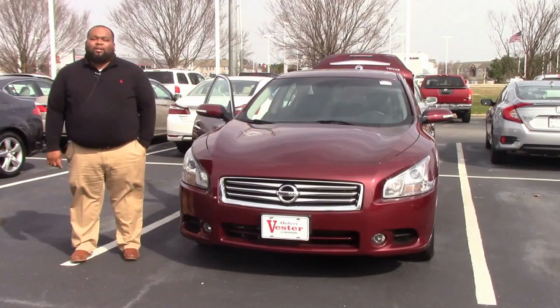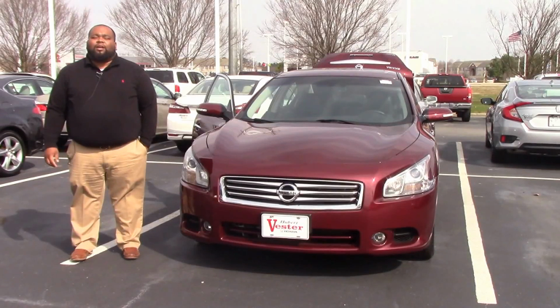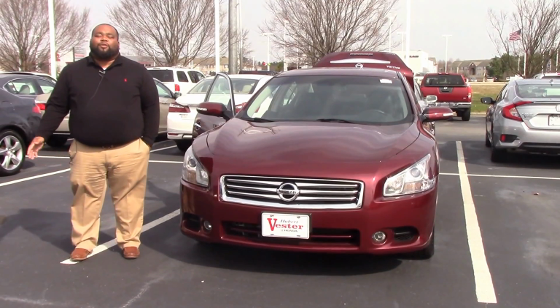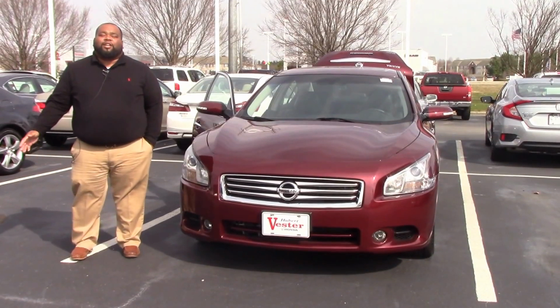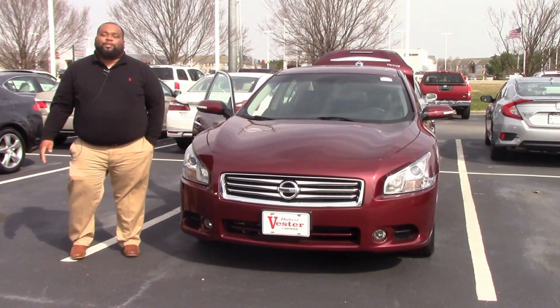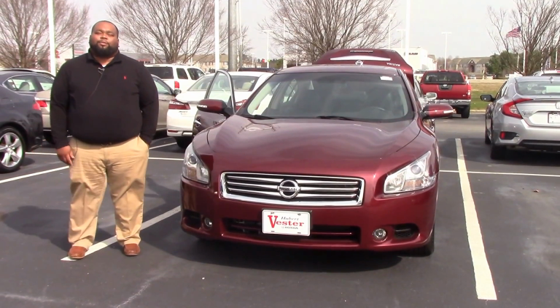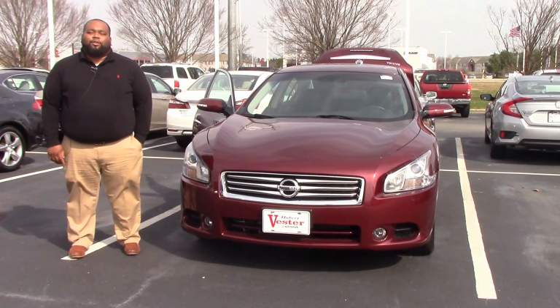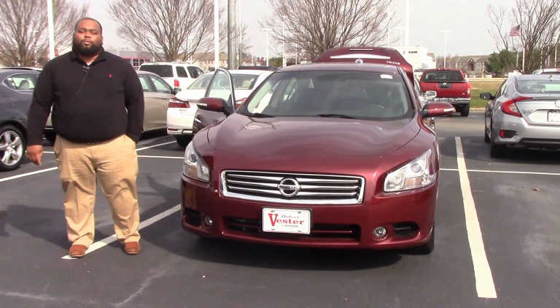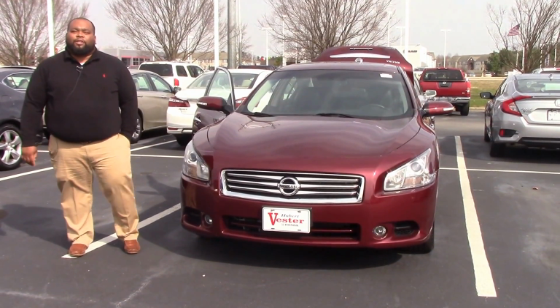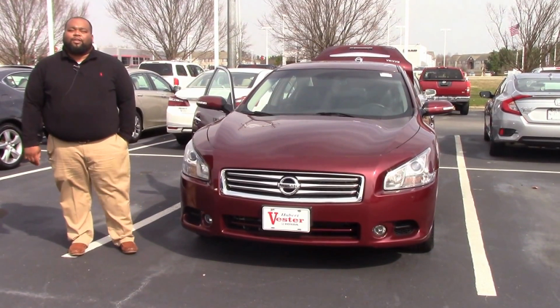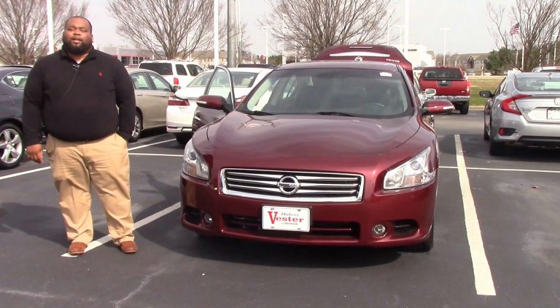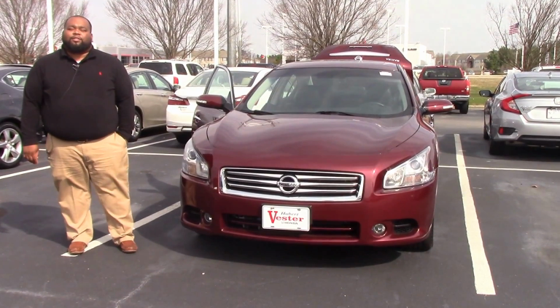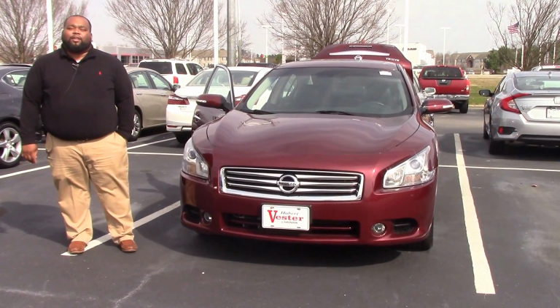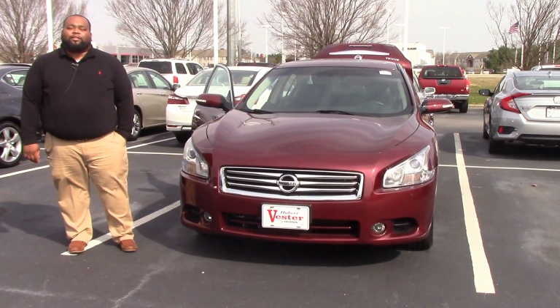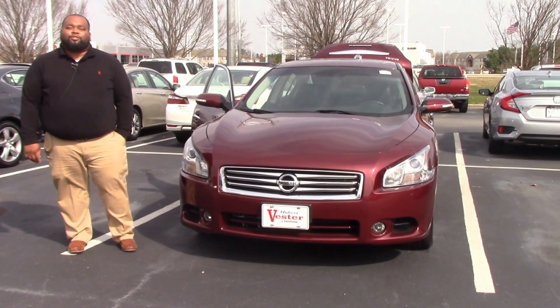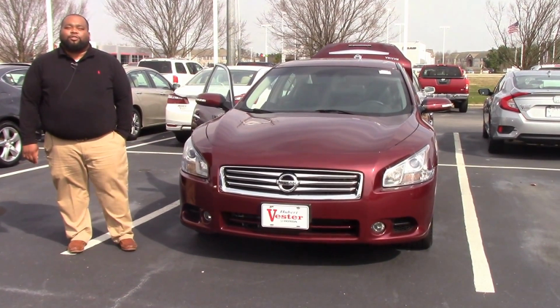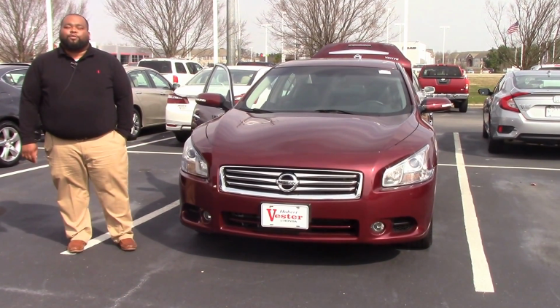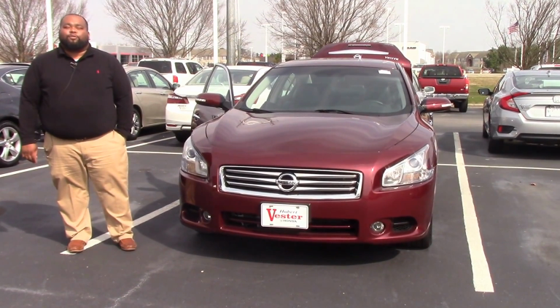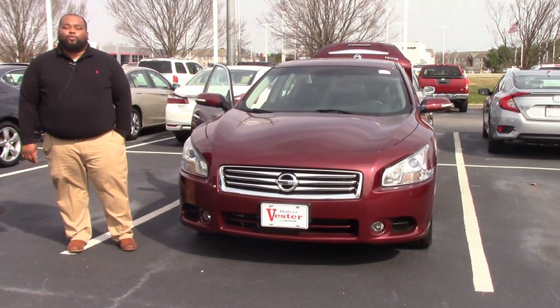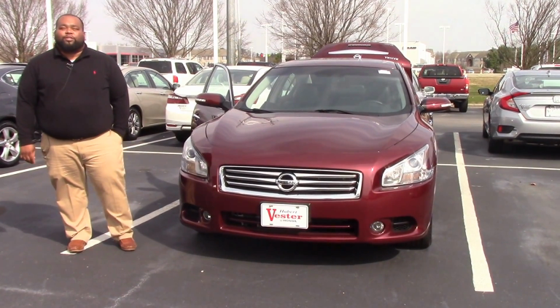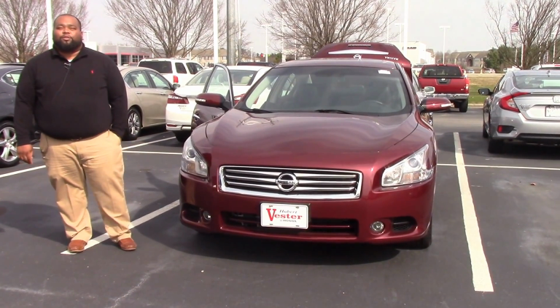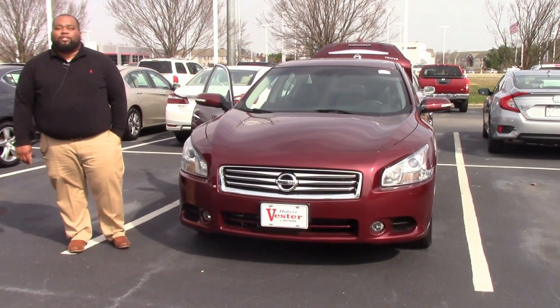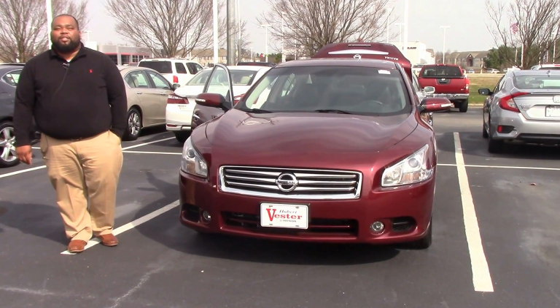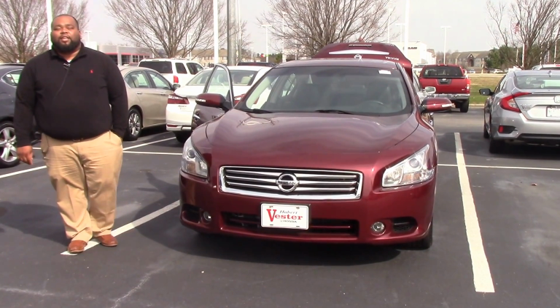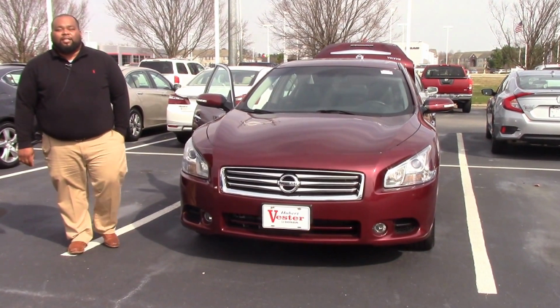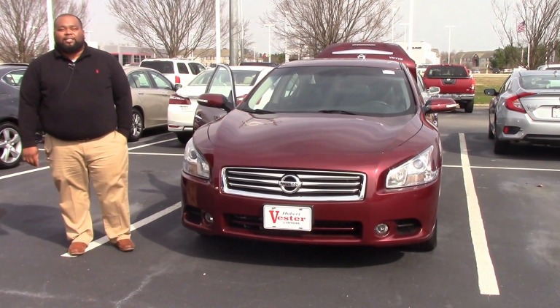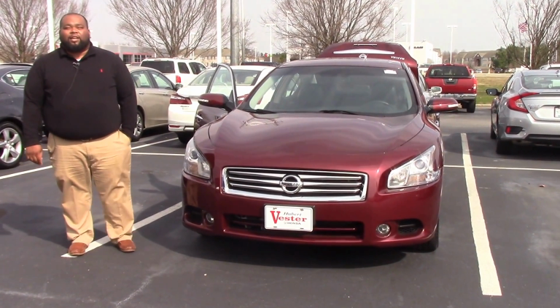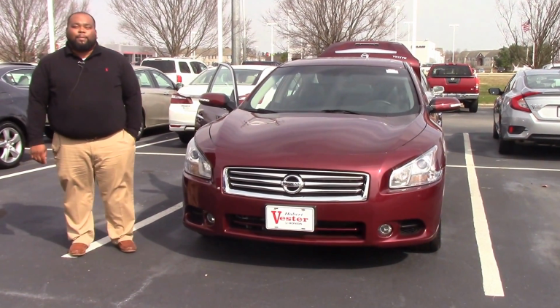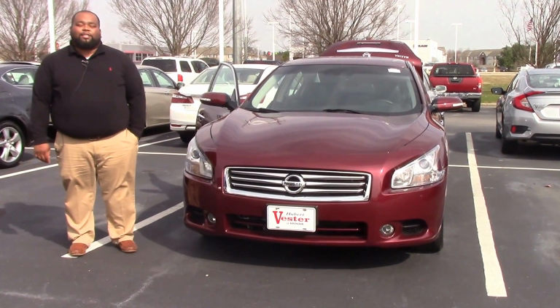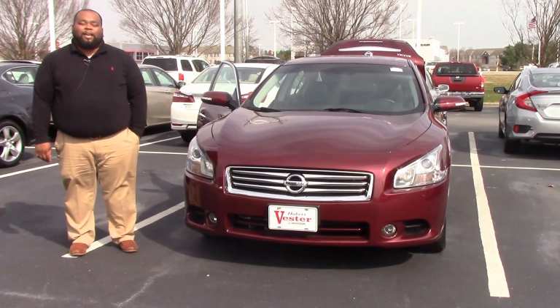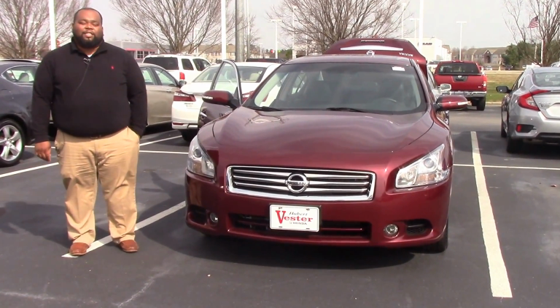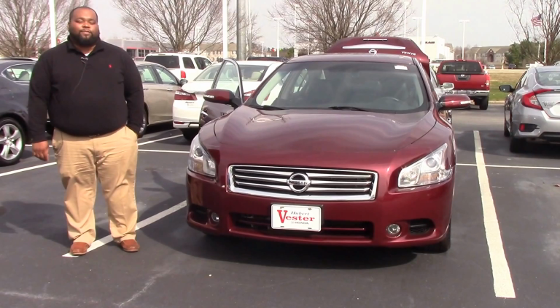Hey folks, I'm Don McCabe here at Huber Vesterhane, and today I'd like to show you this beautiful 2013 Nissan Maxima SV.